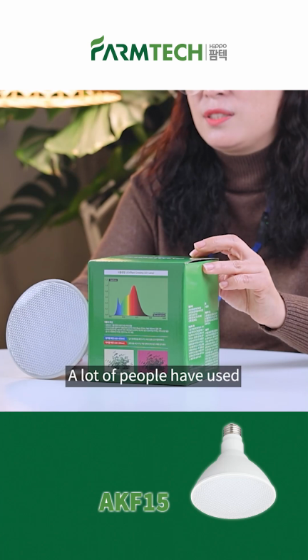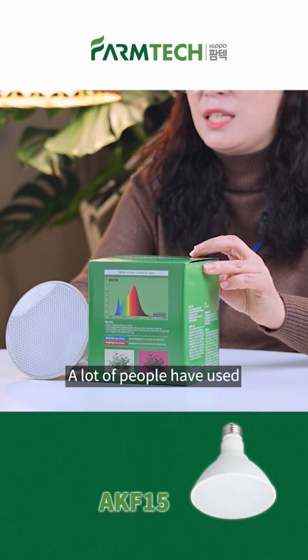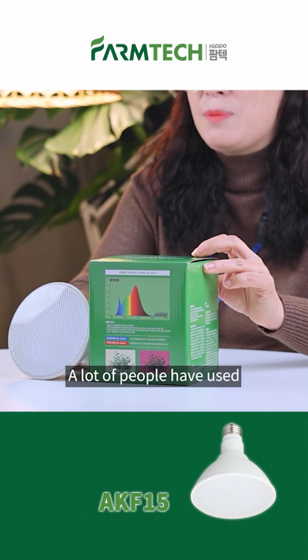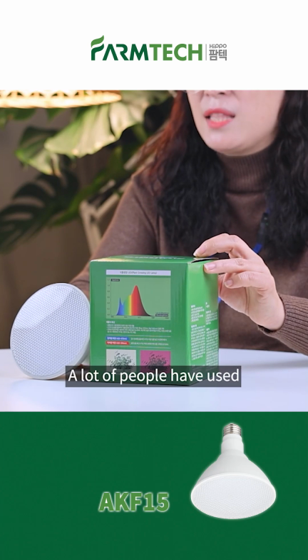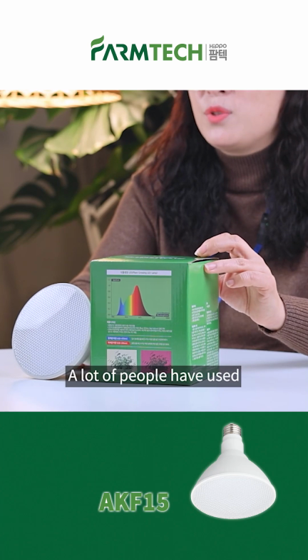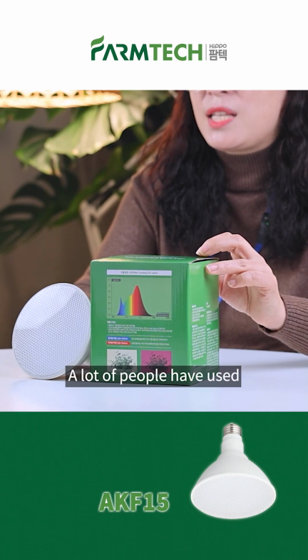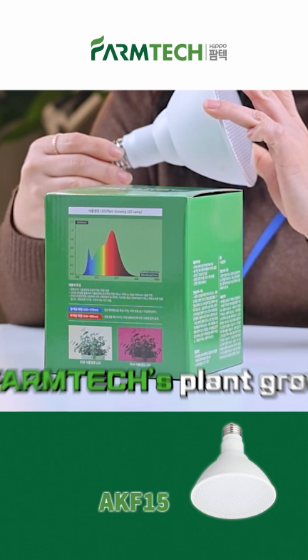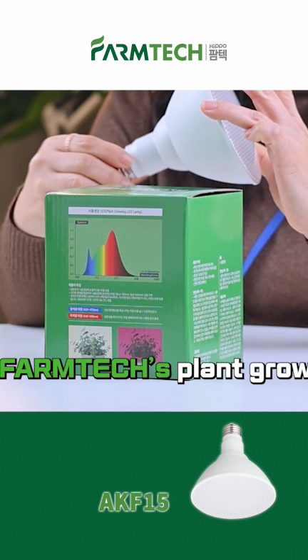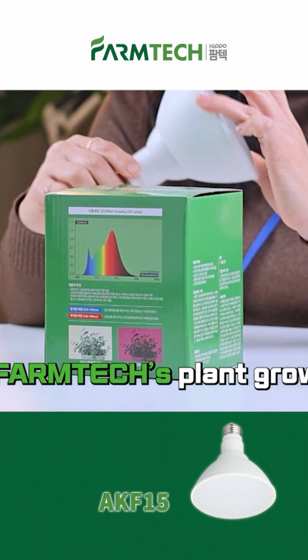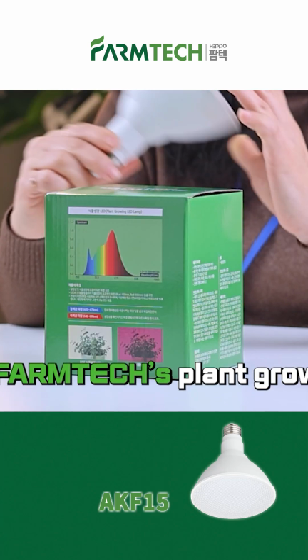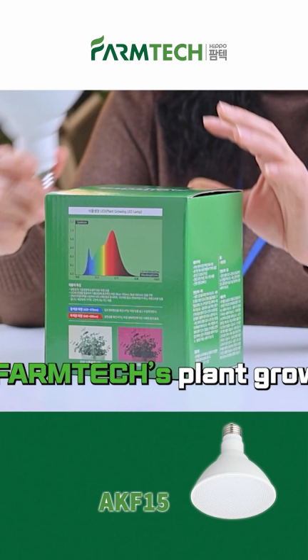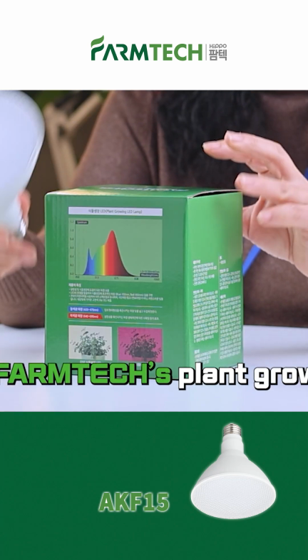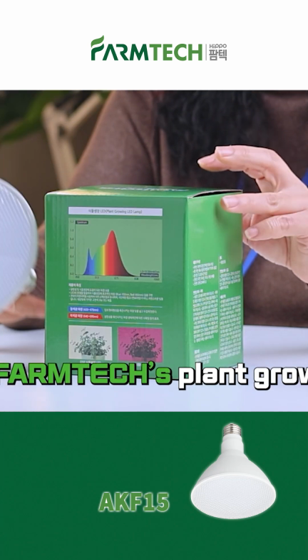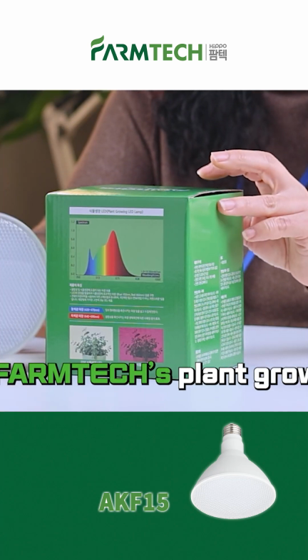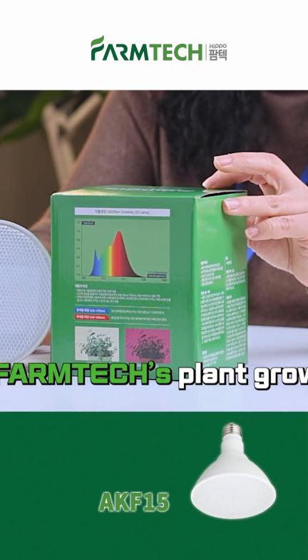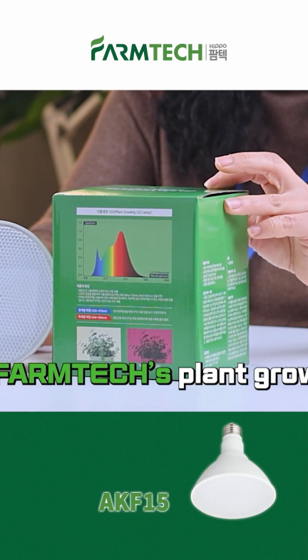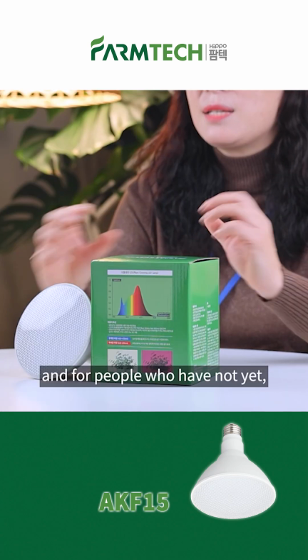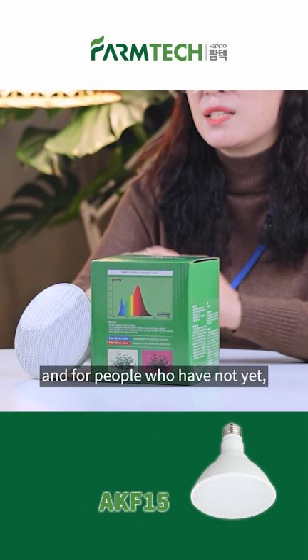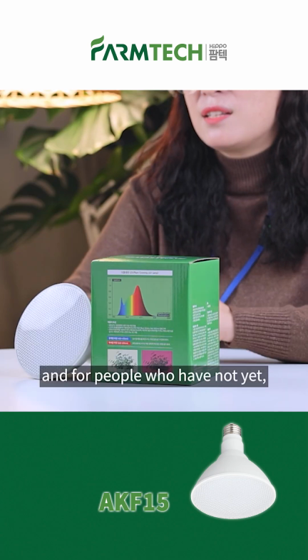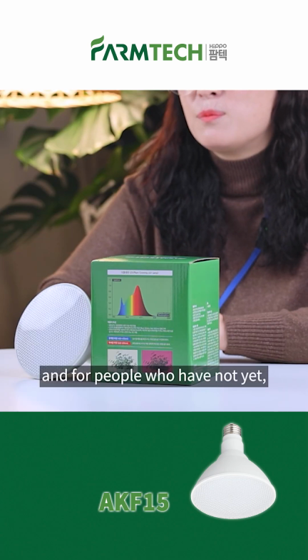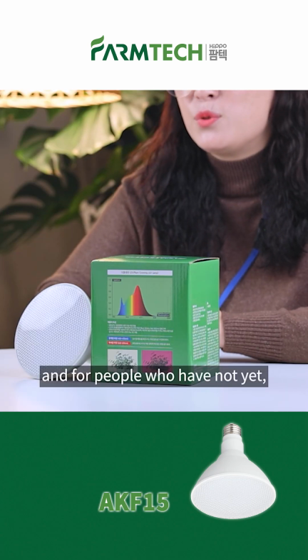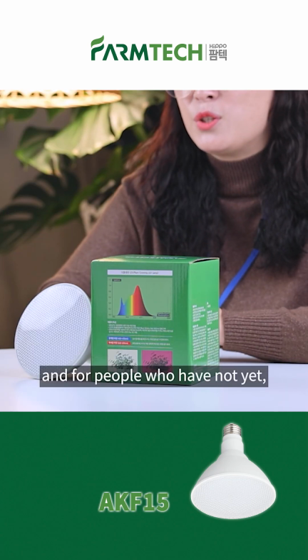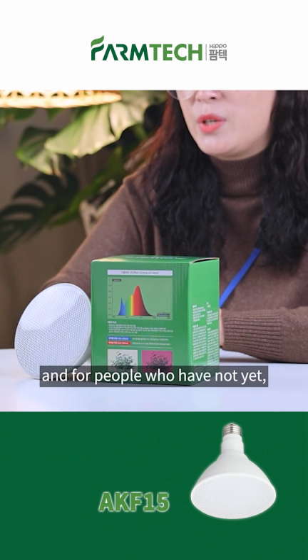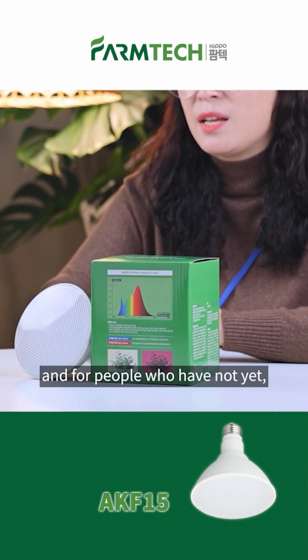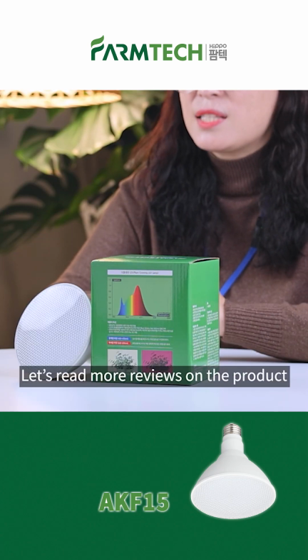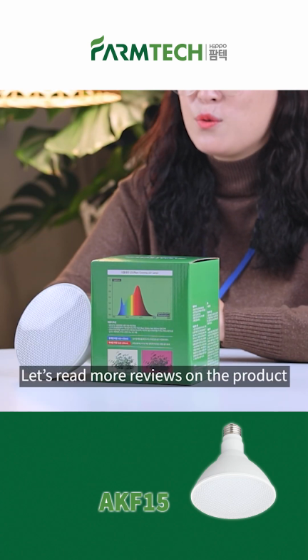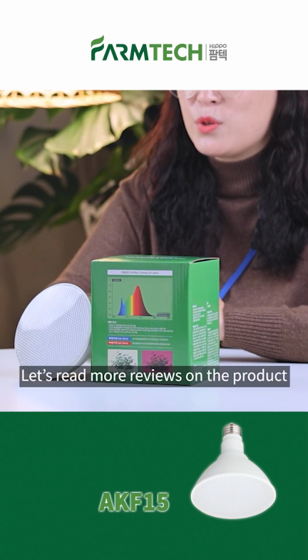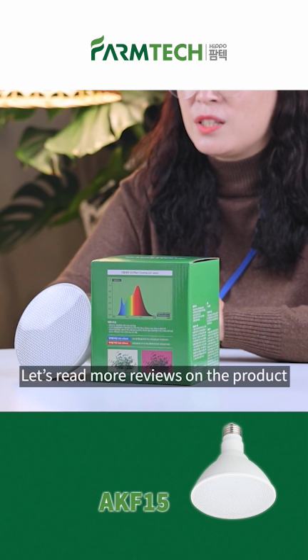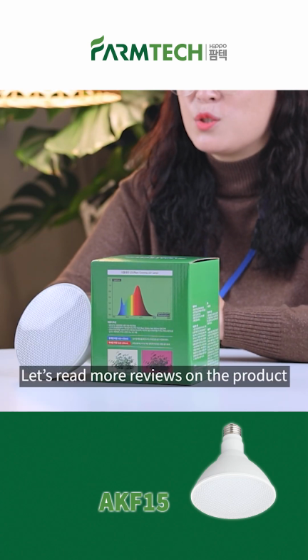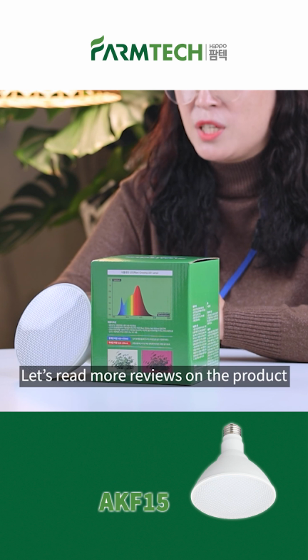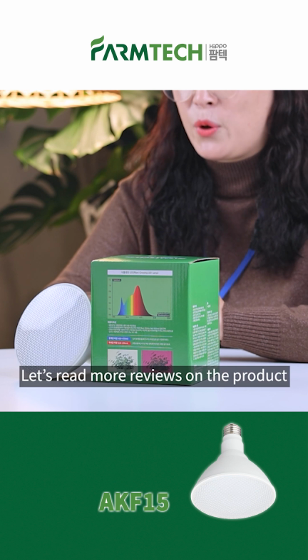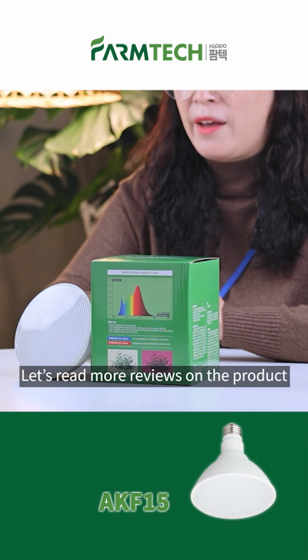A lot of people have used Hippo FarmTuck's Plant Growth LED, and for people who have not yet, let's read some reviews on the product.